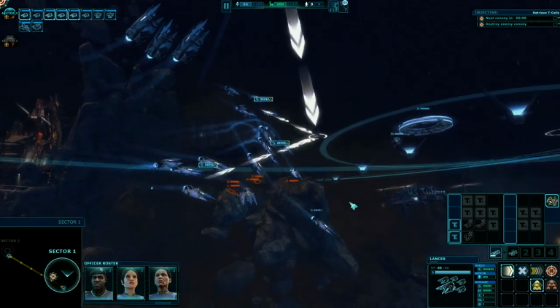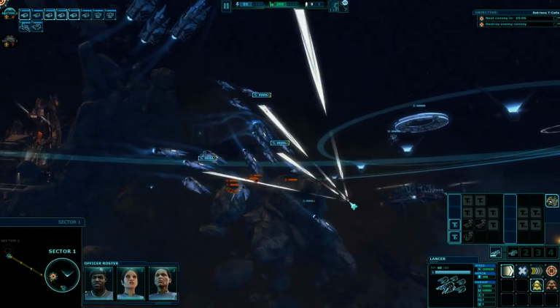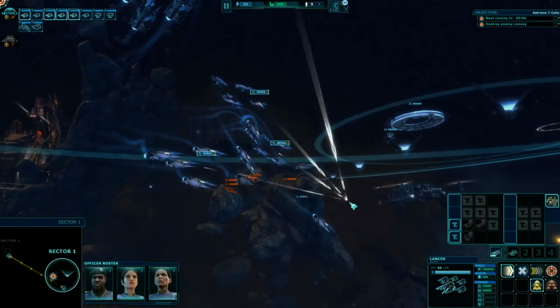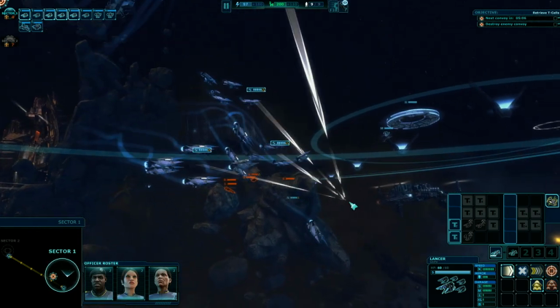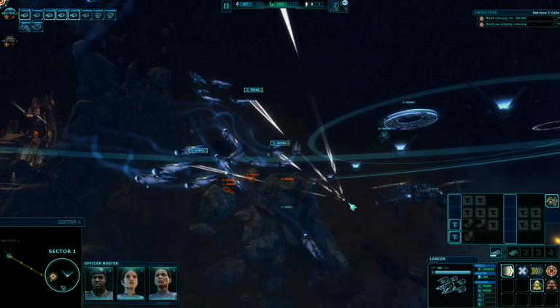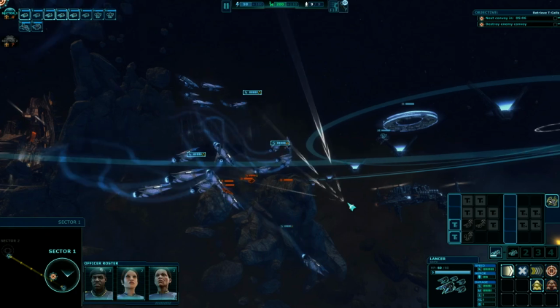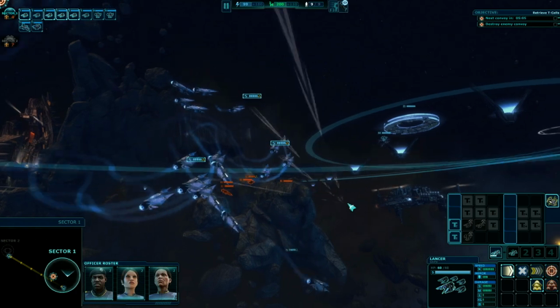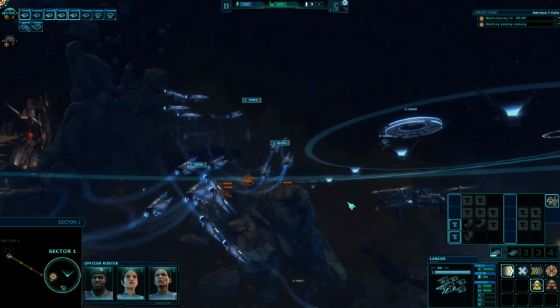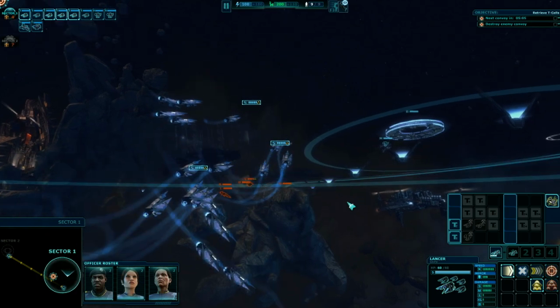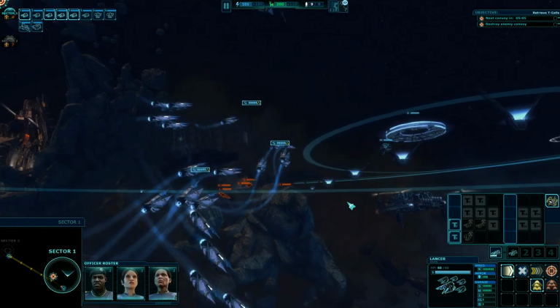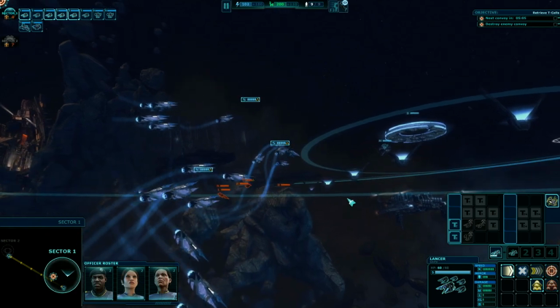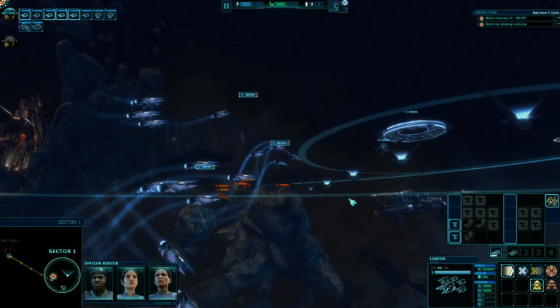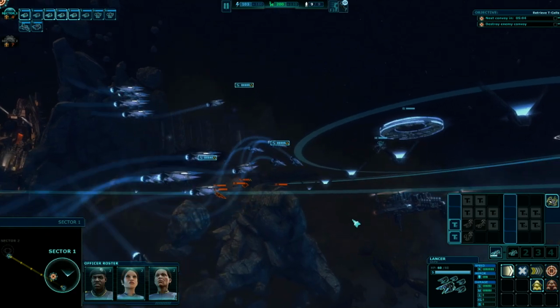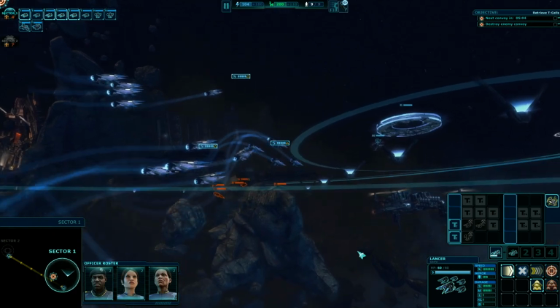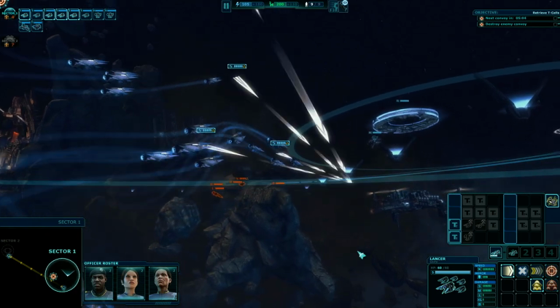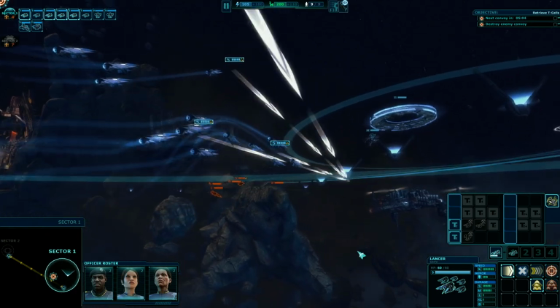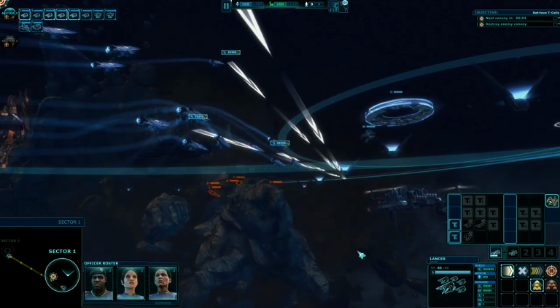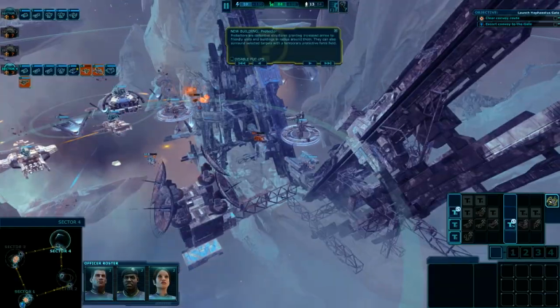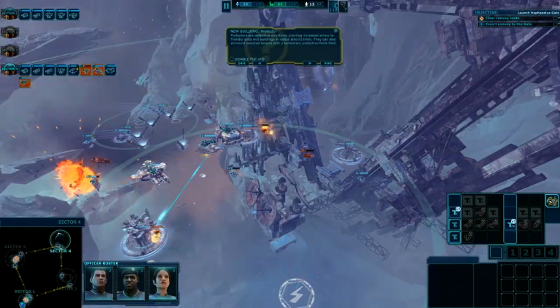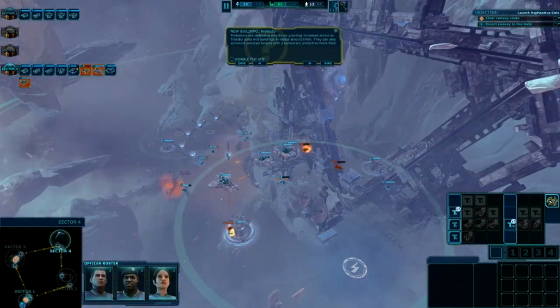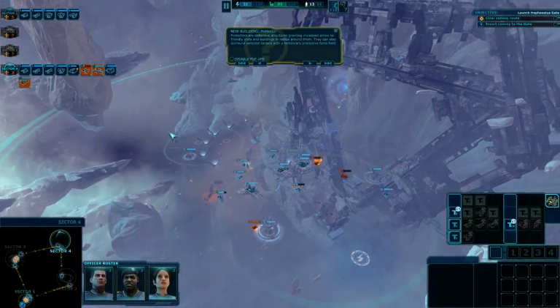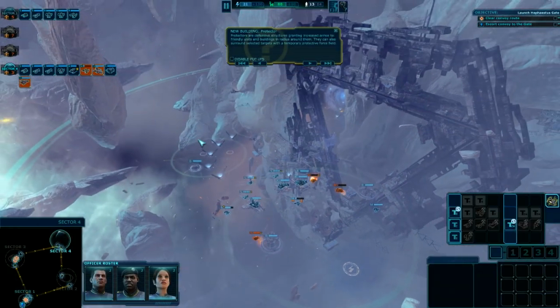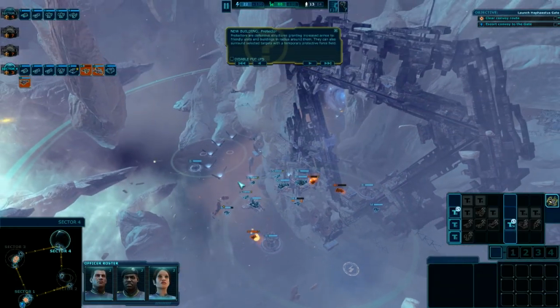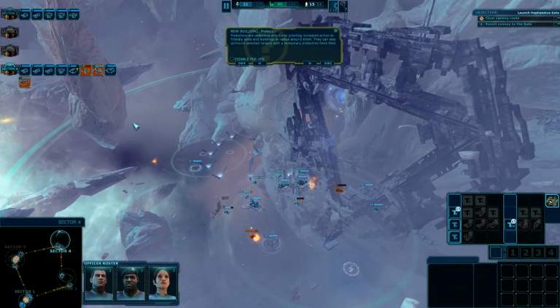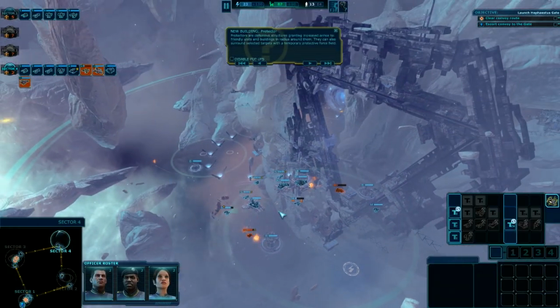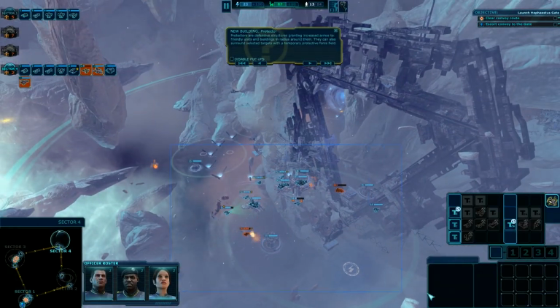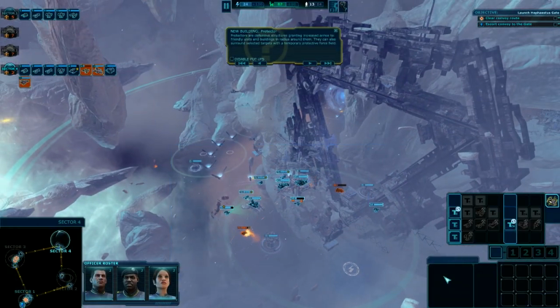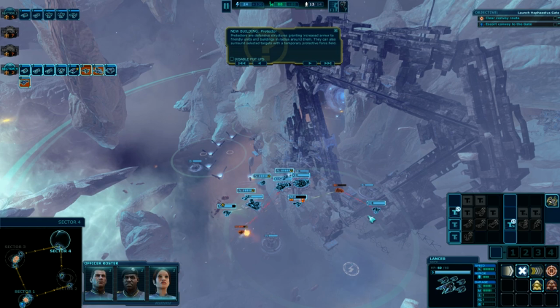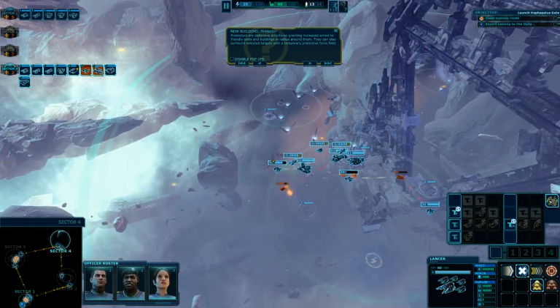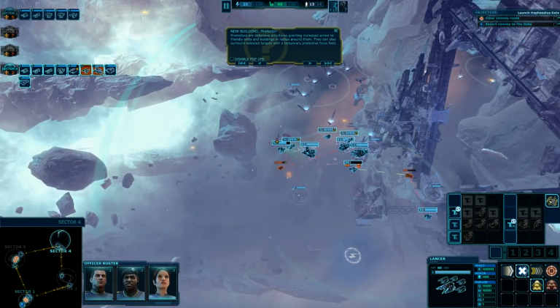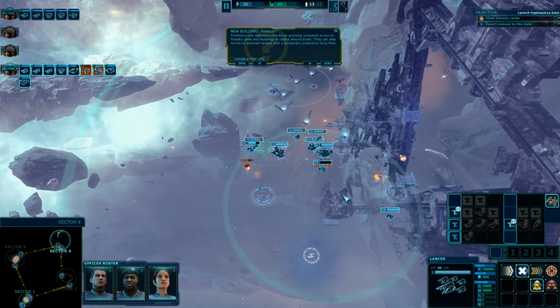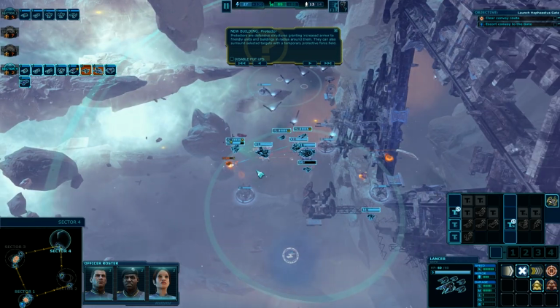Navigation in Ancient Space allows full 3D movement, meaning you can order your units in all free axes.